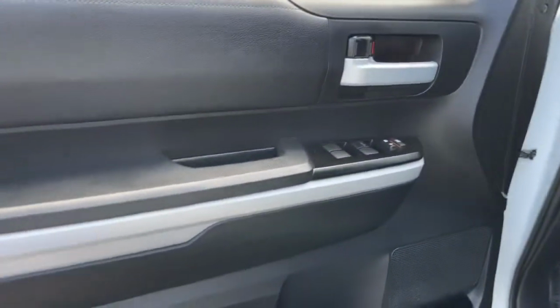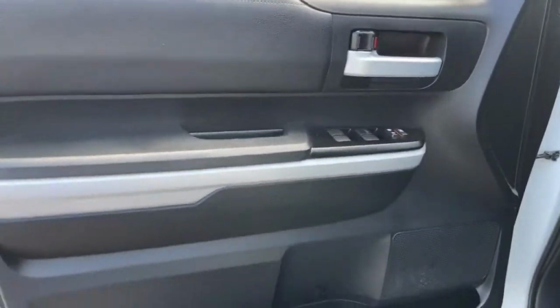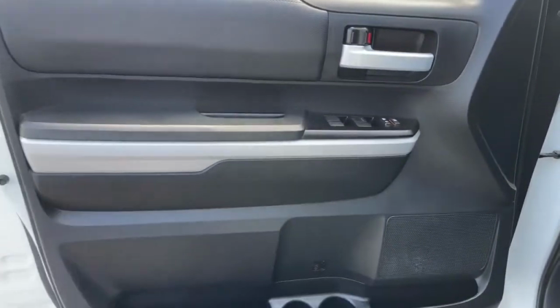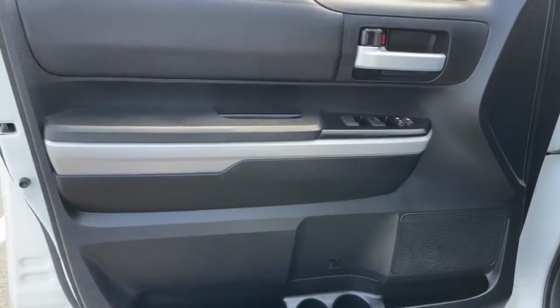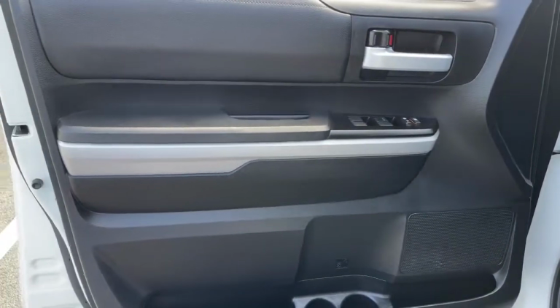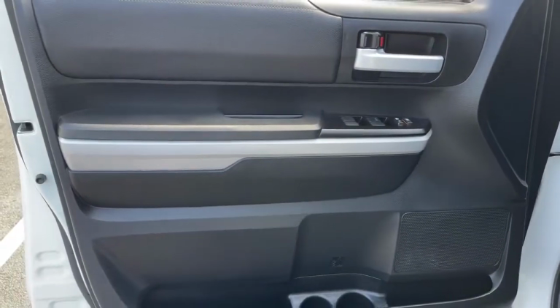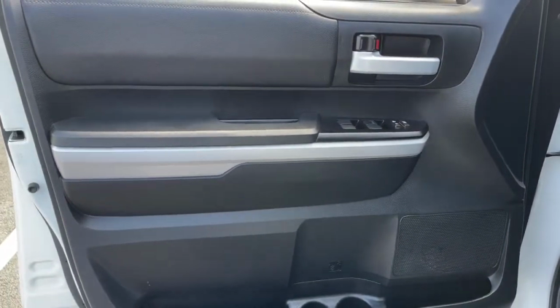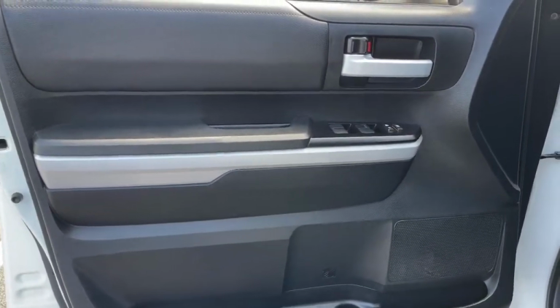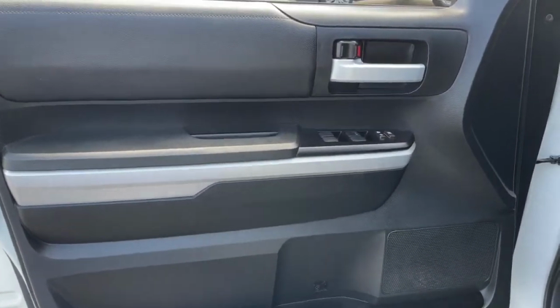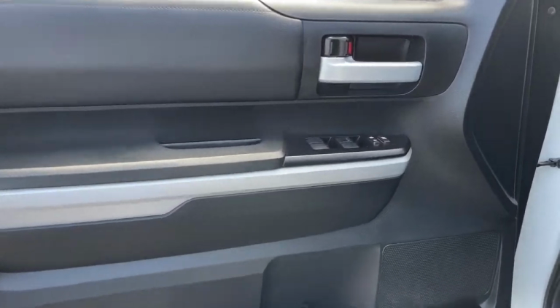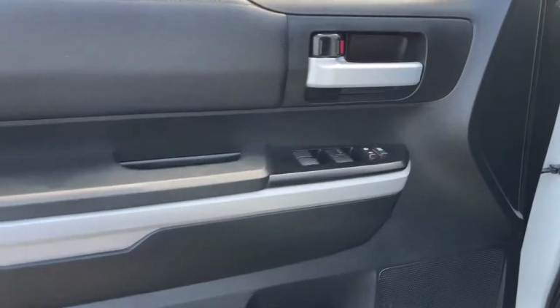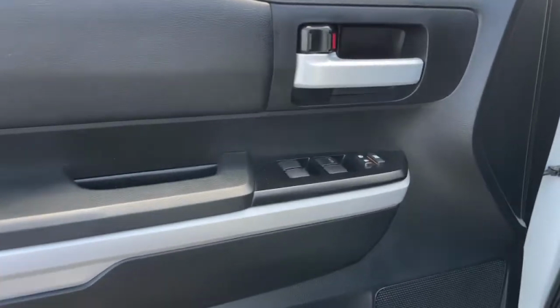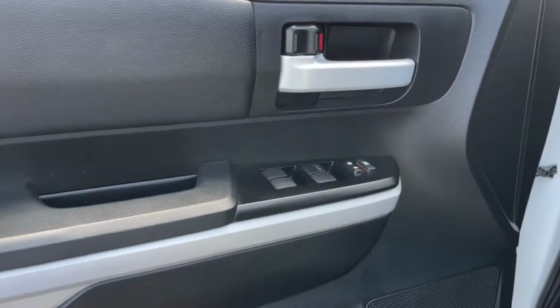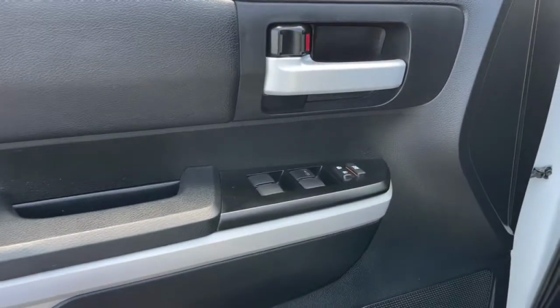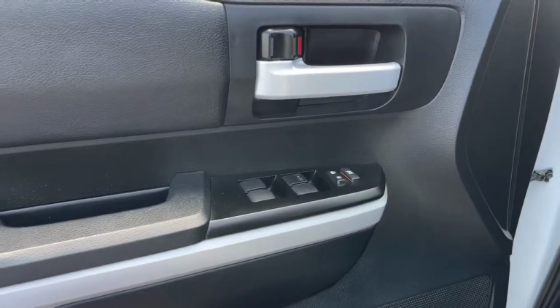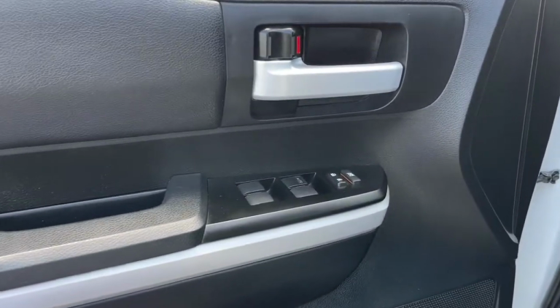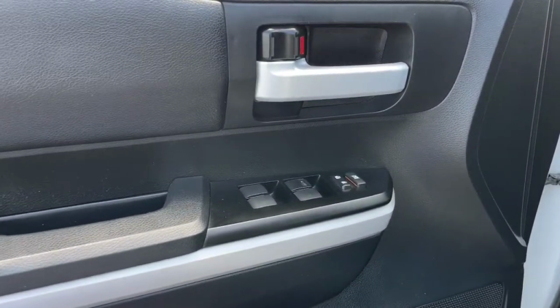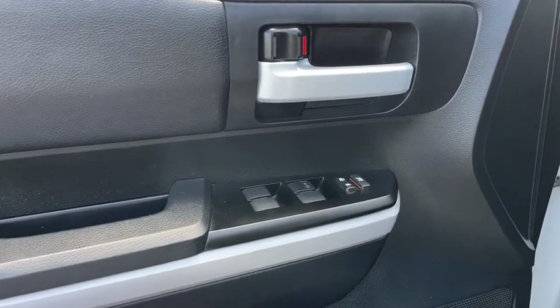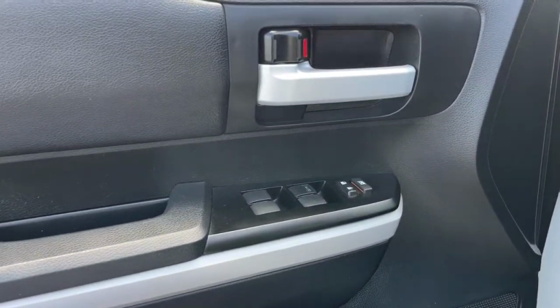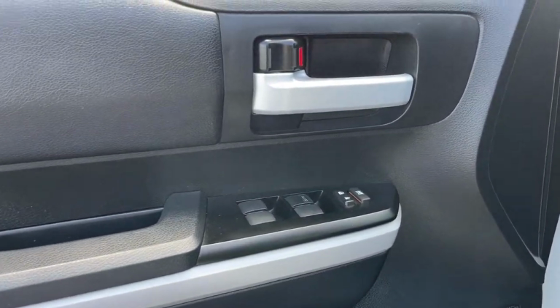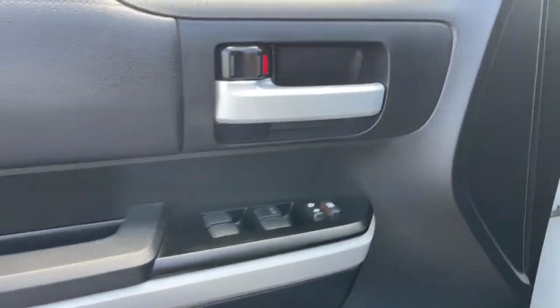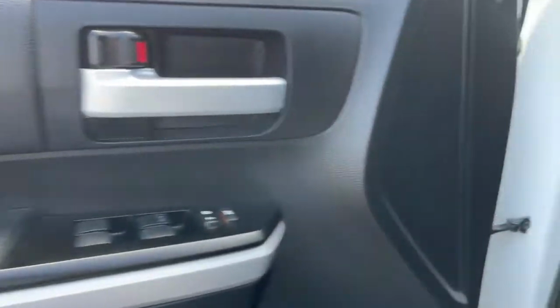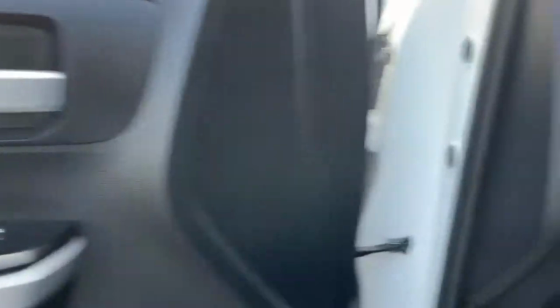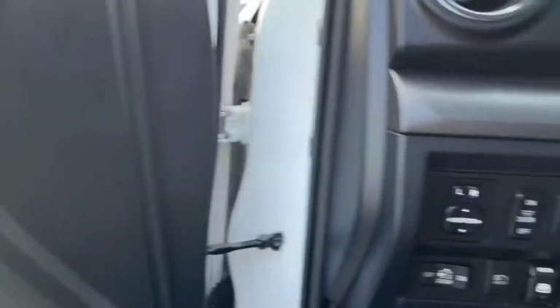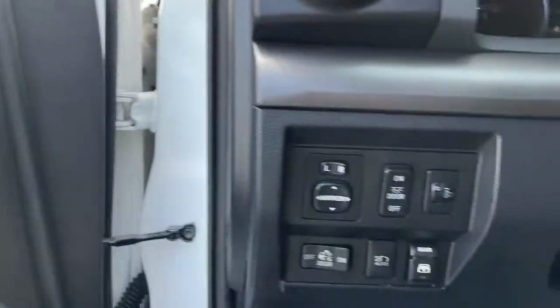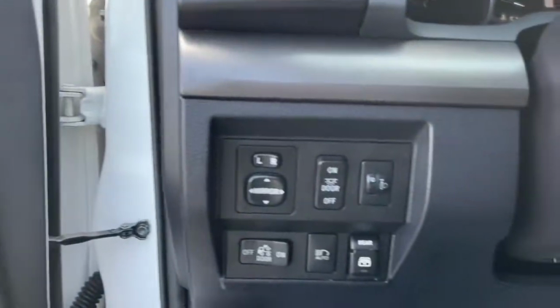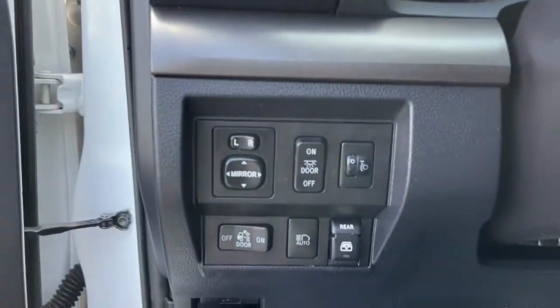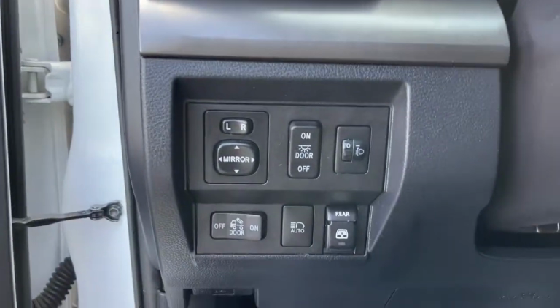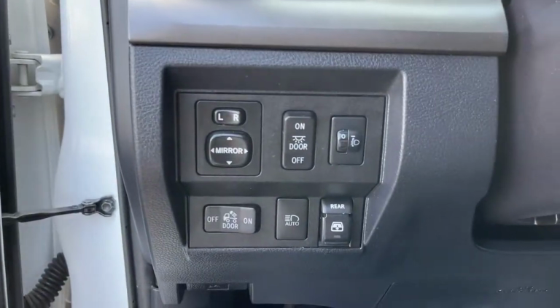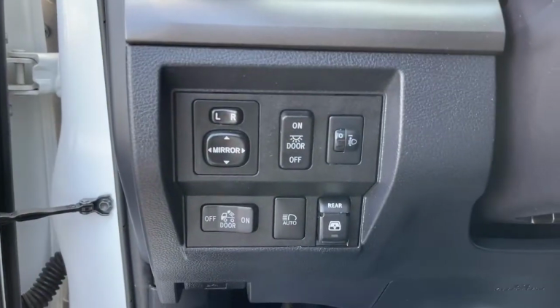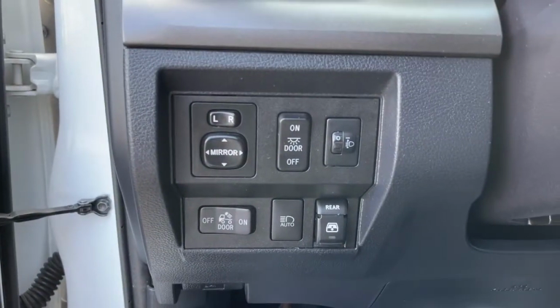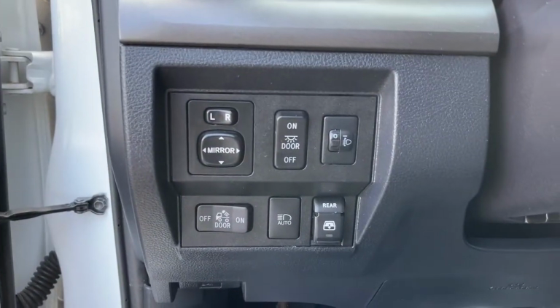Keyless entry, four-wheel drive, heated mirrors, adaptive cruise control, backup camera.